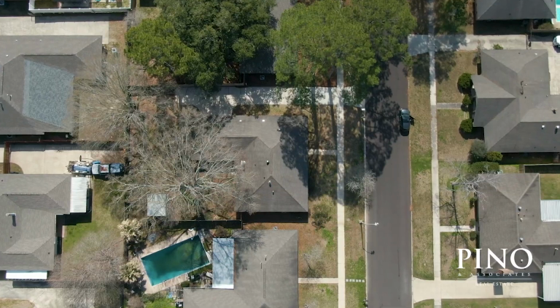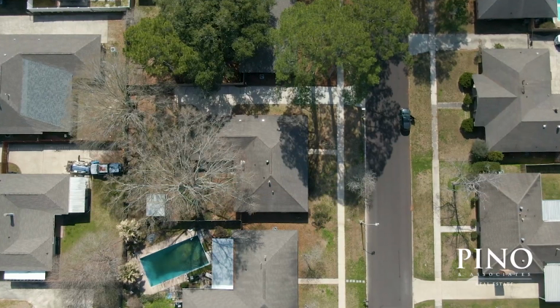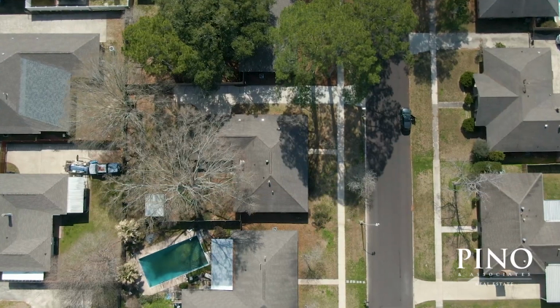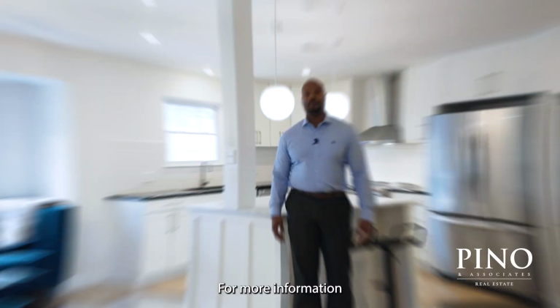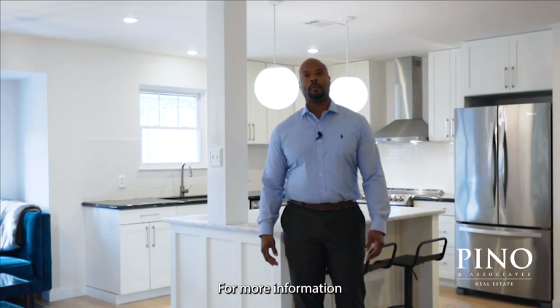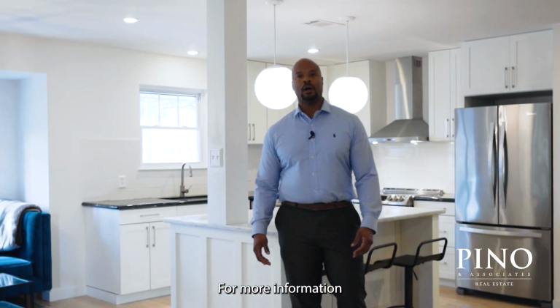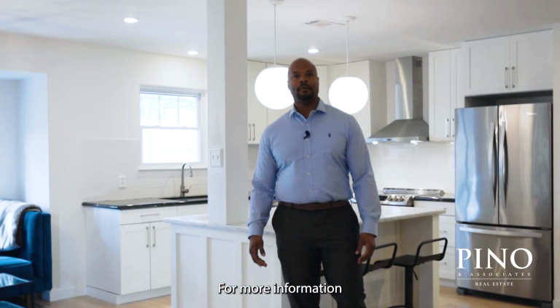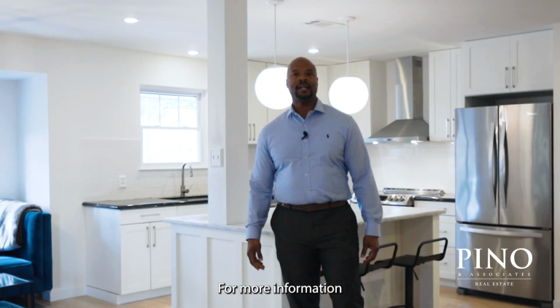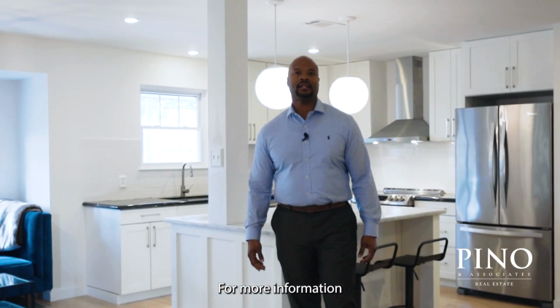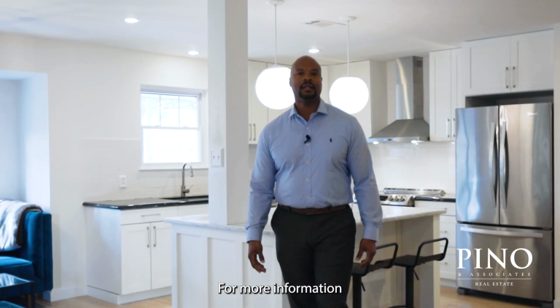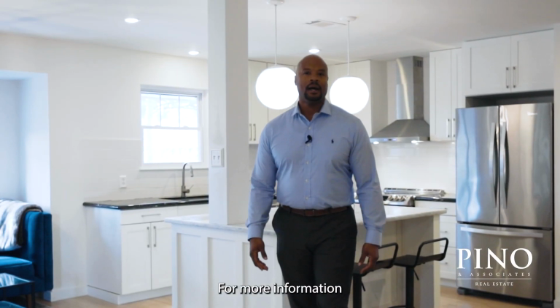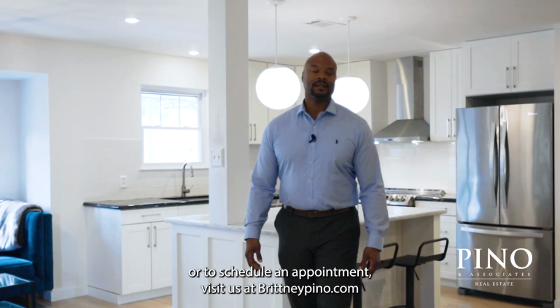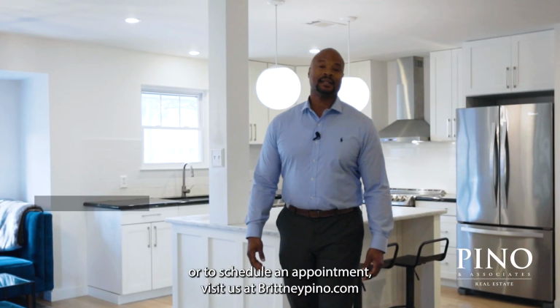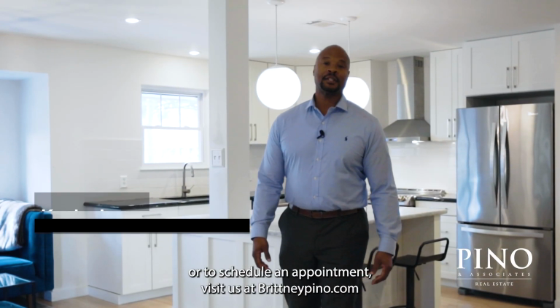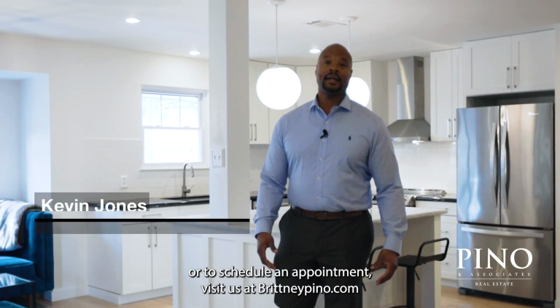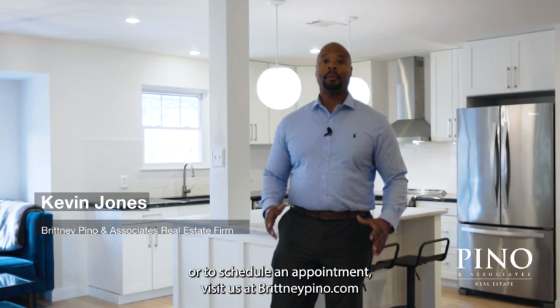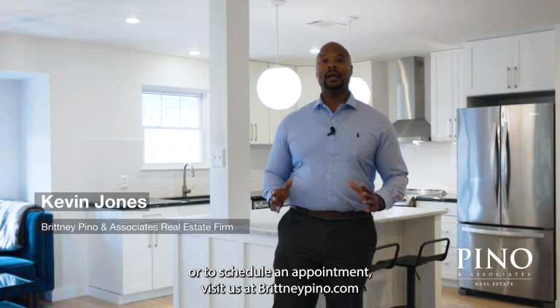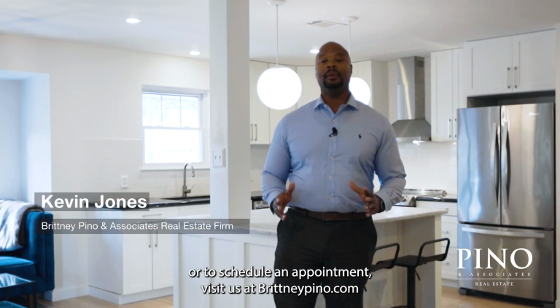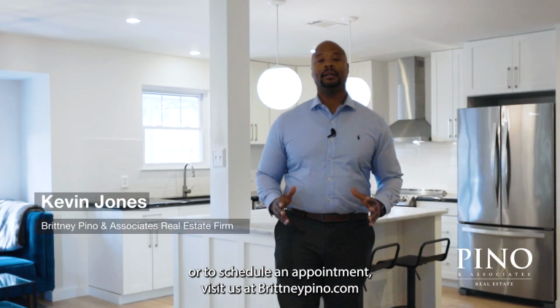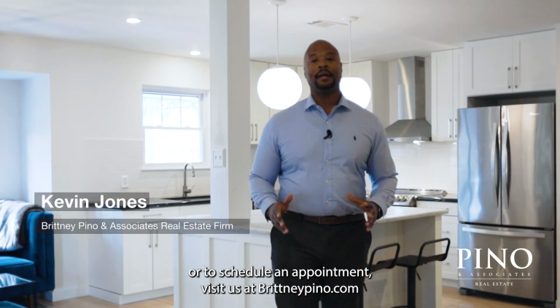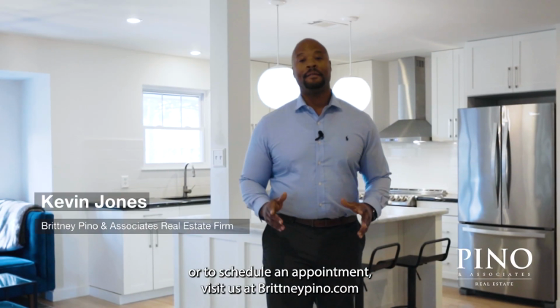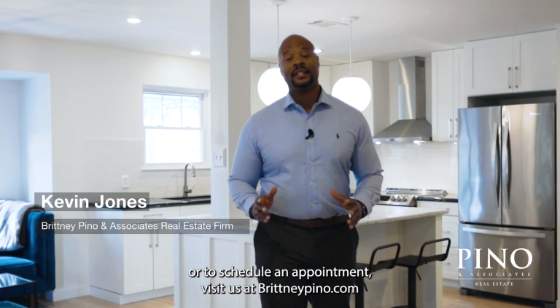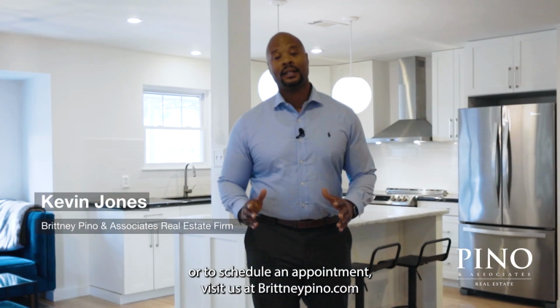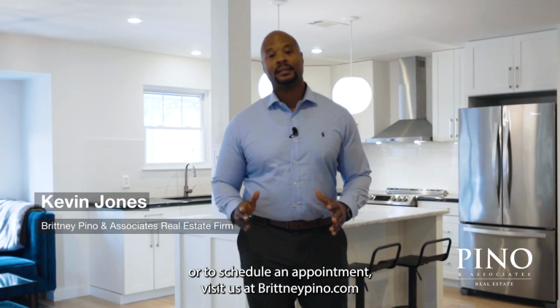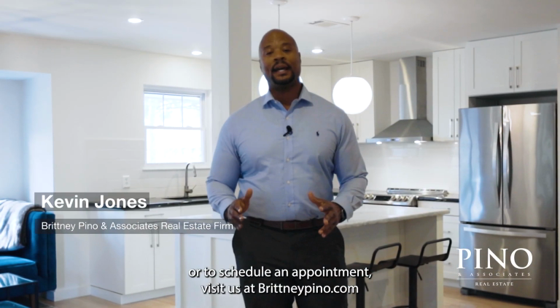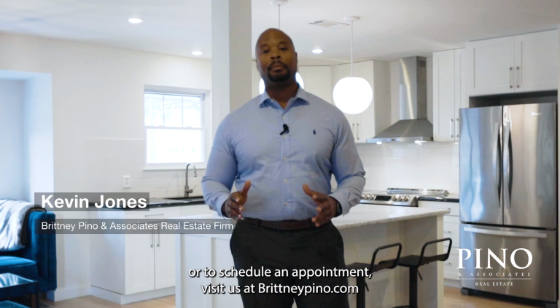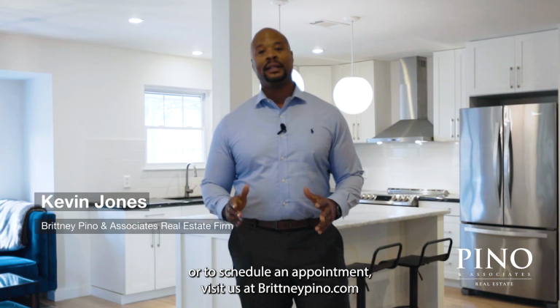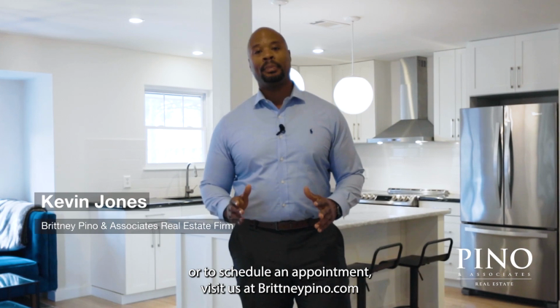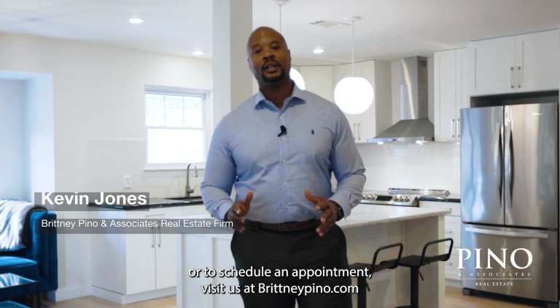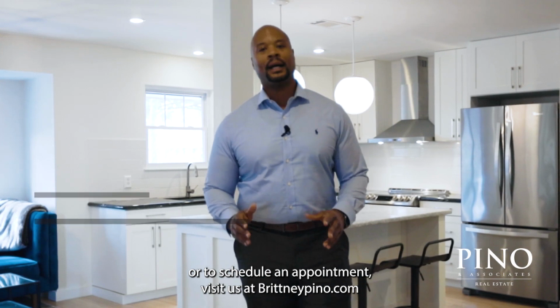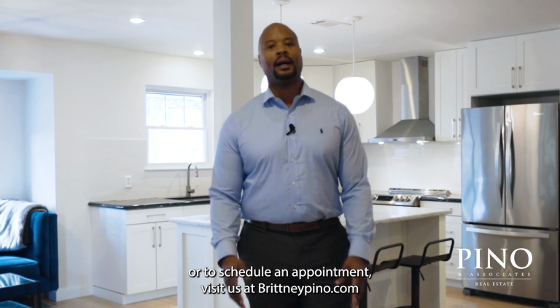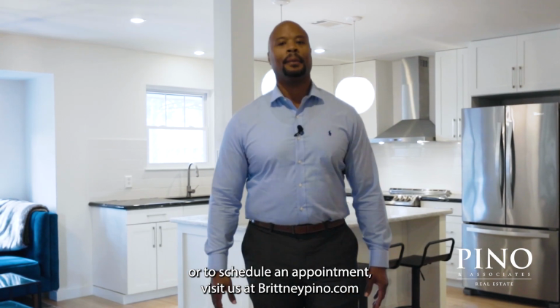For more information or to schedule an appointment, visit us at brittanypino.com.